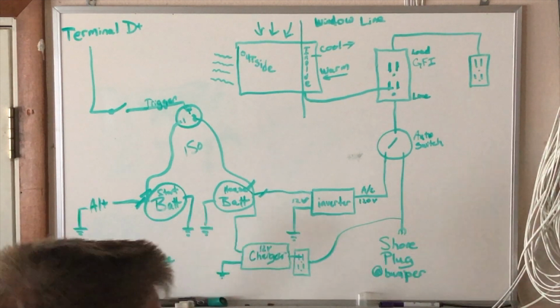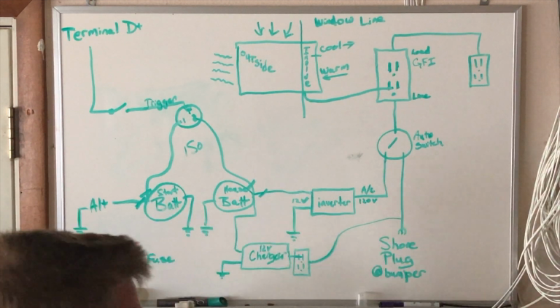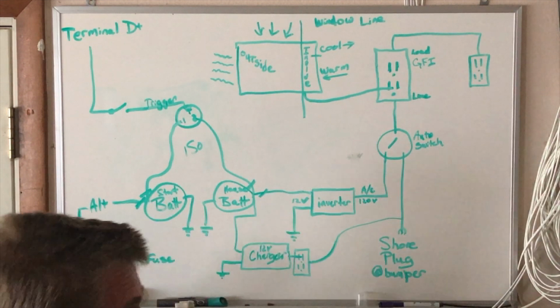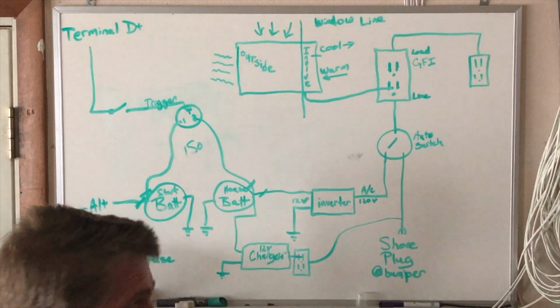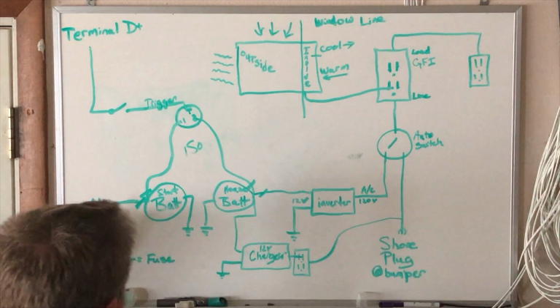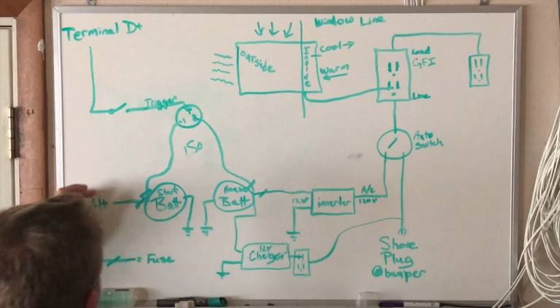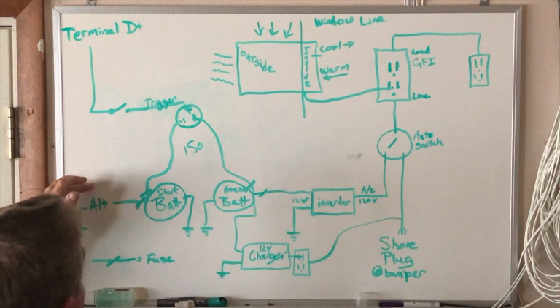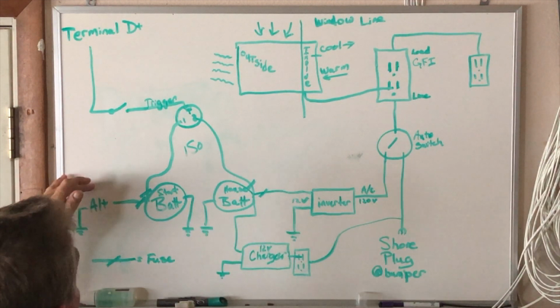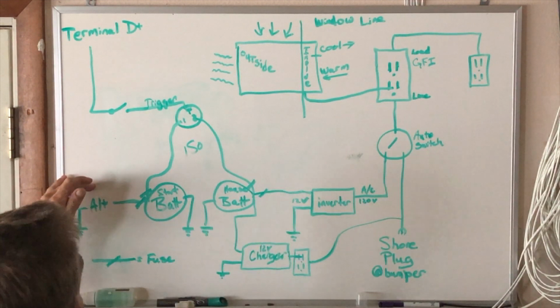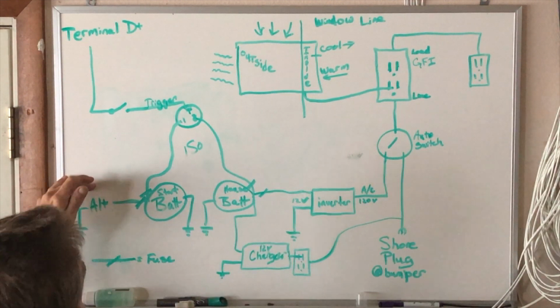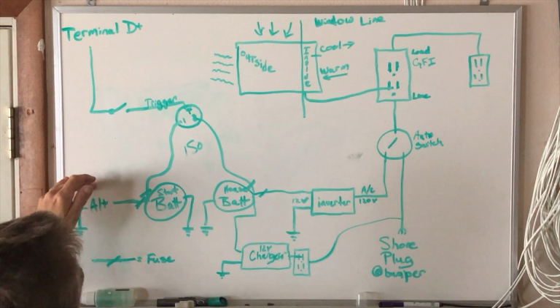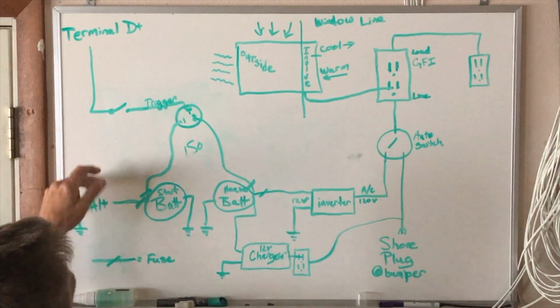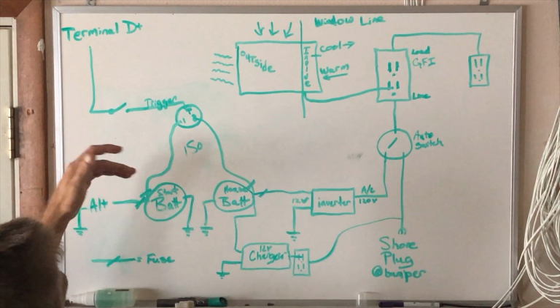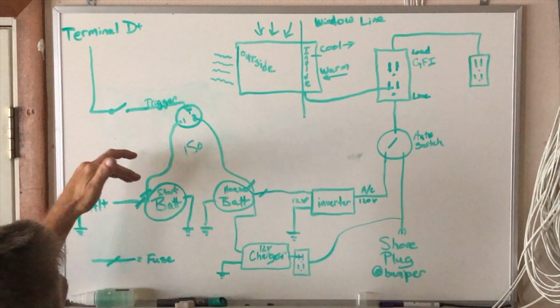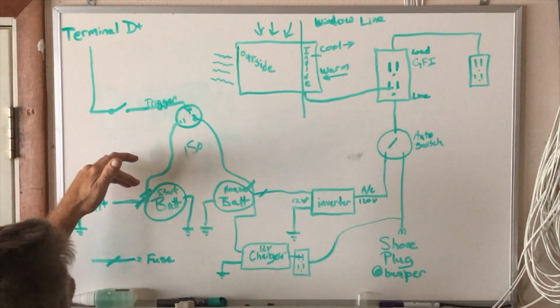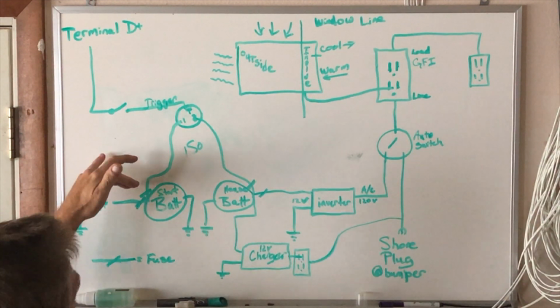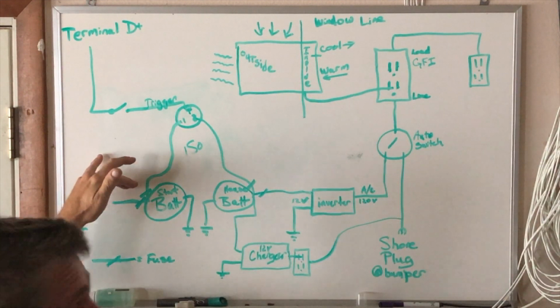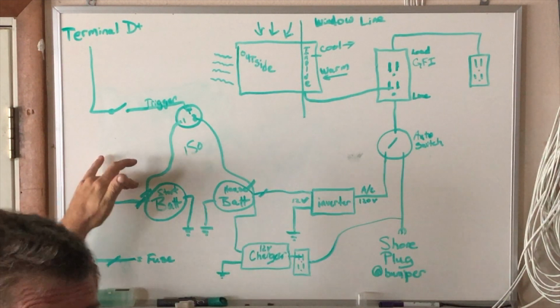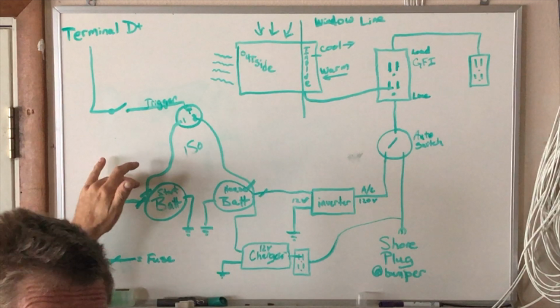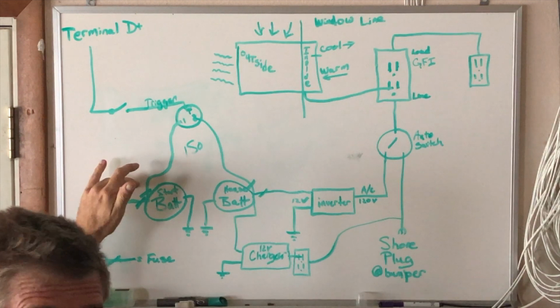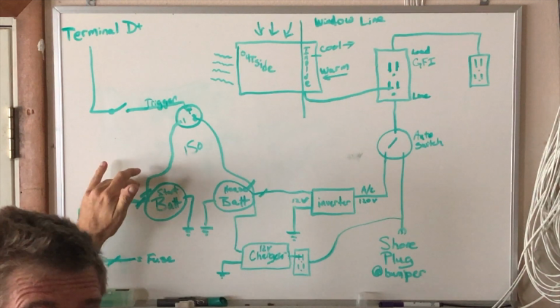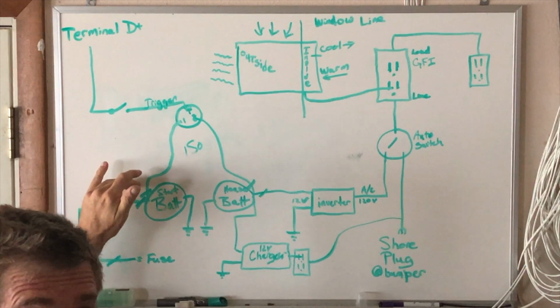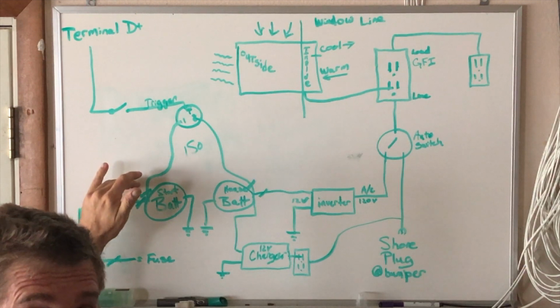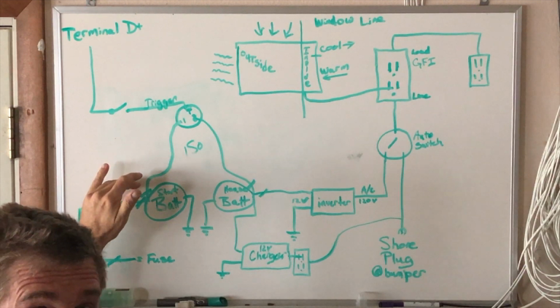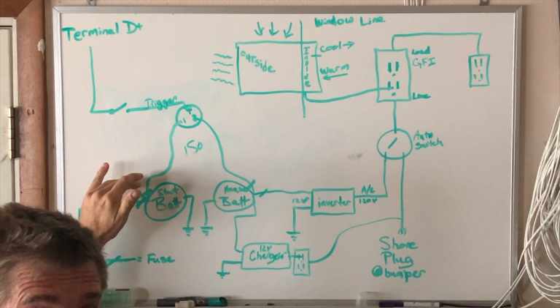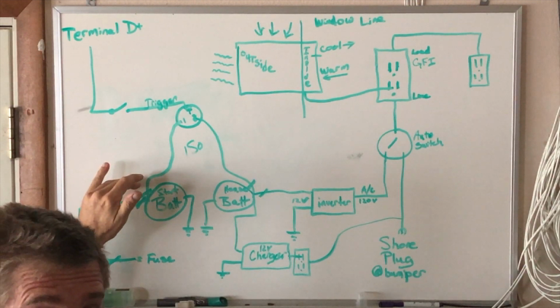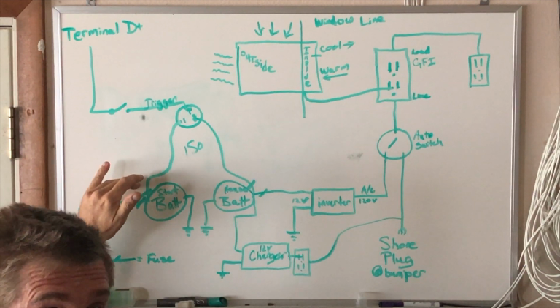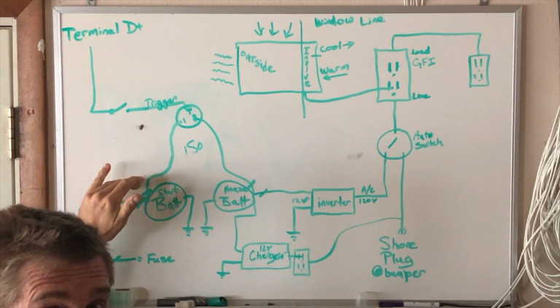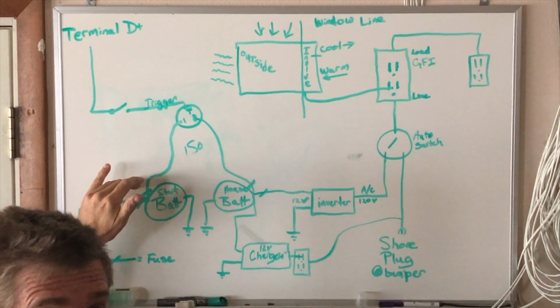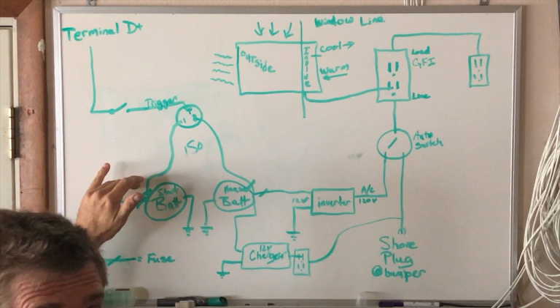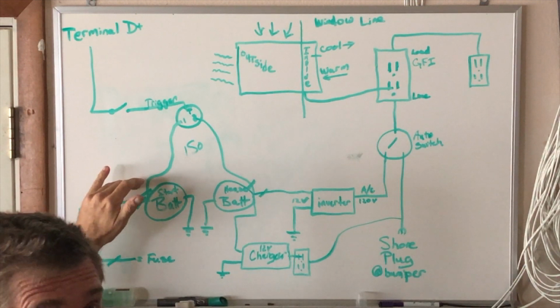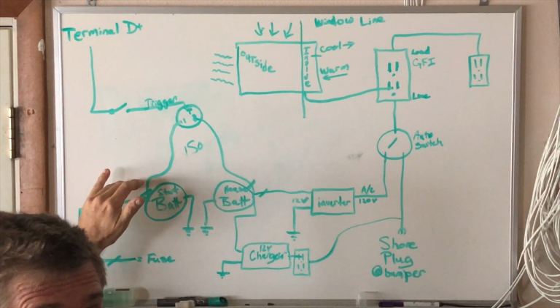So from the 200 amp alternator, that's going to be factory wired to a fuse block on the front of your battery...